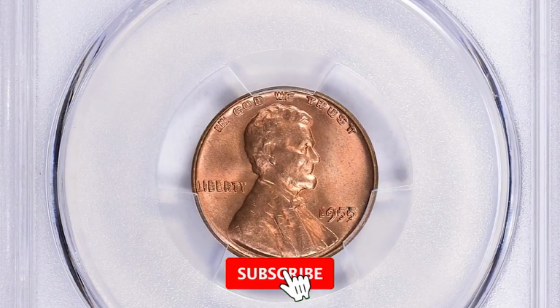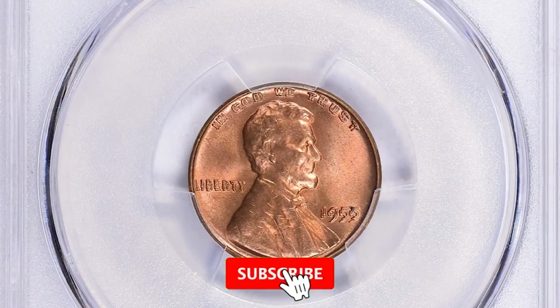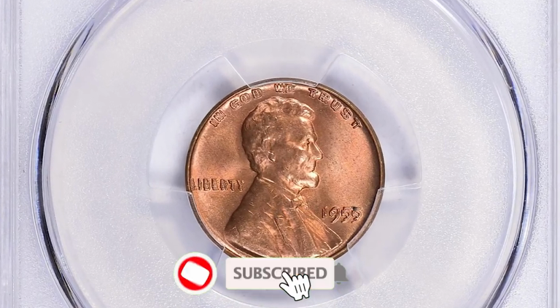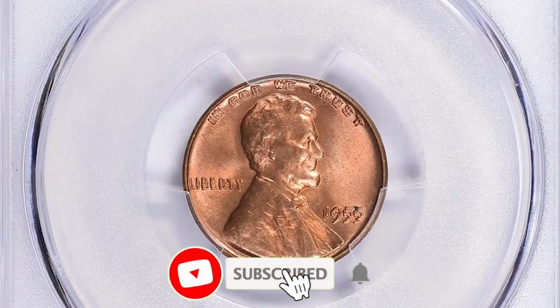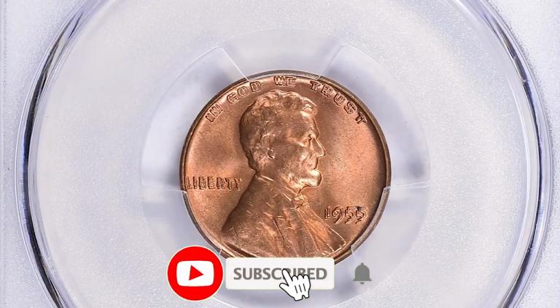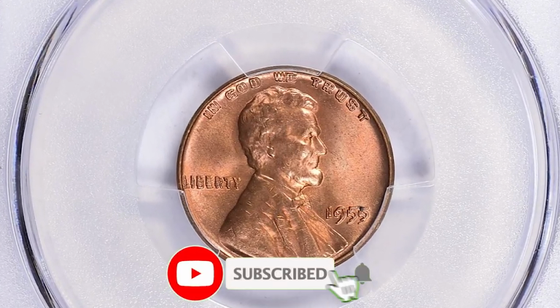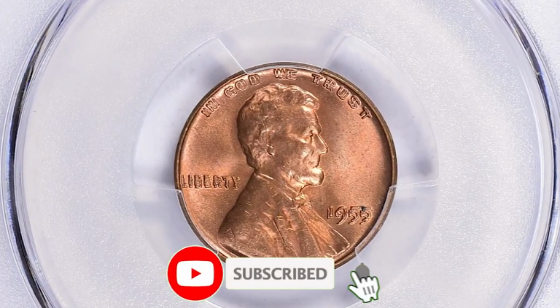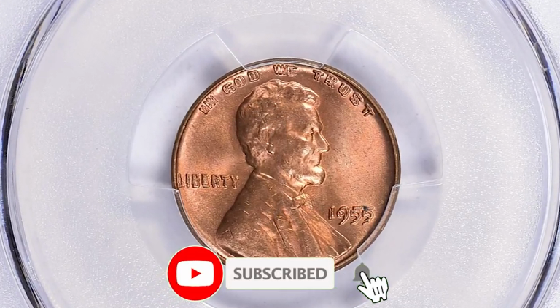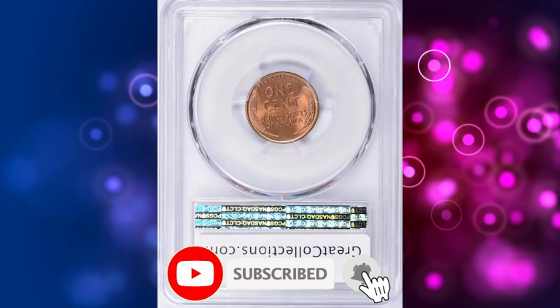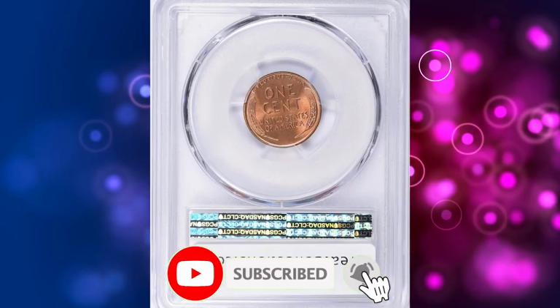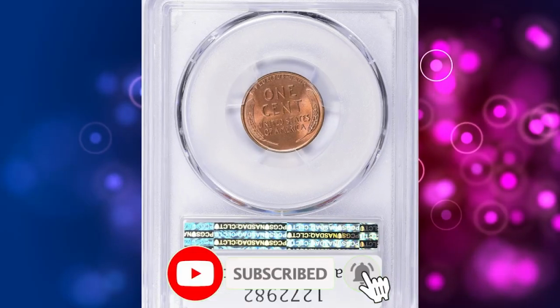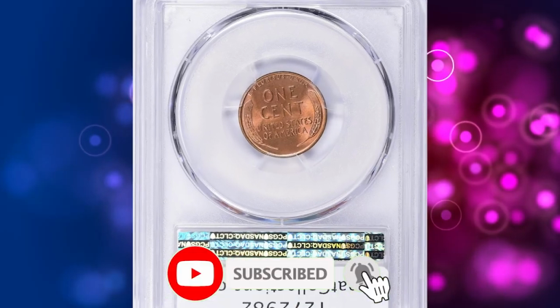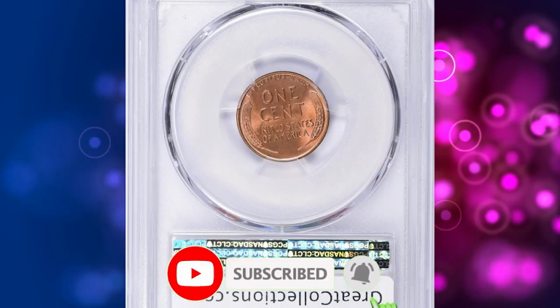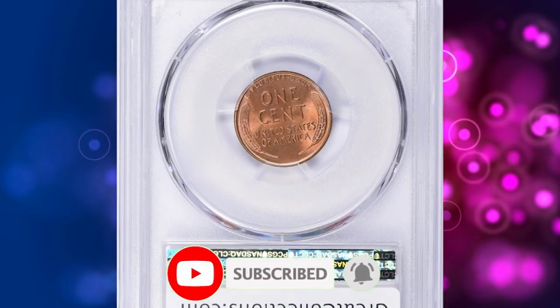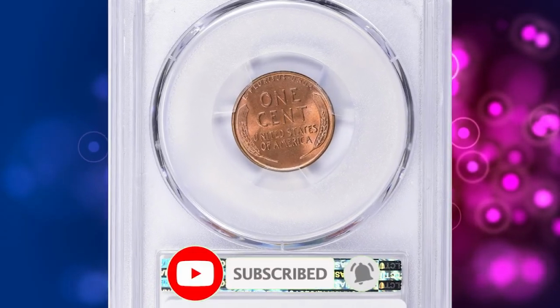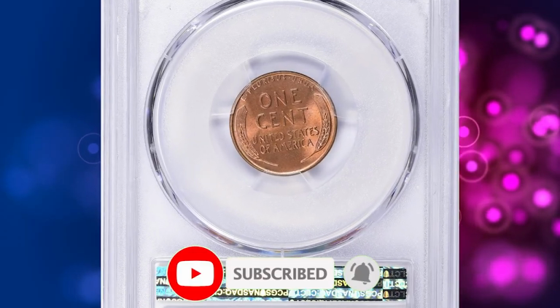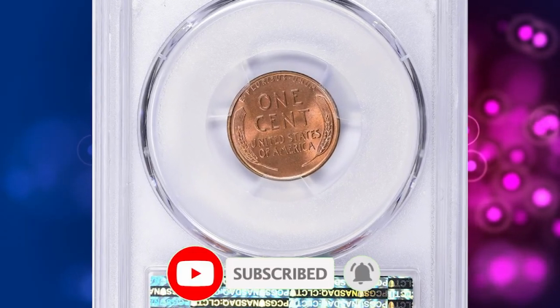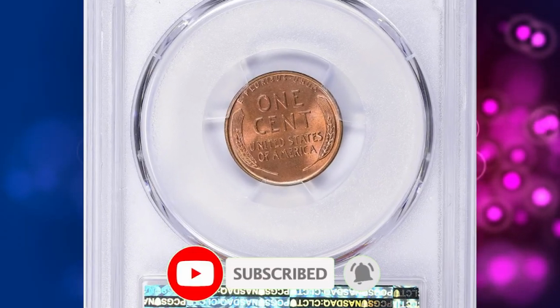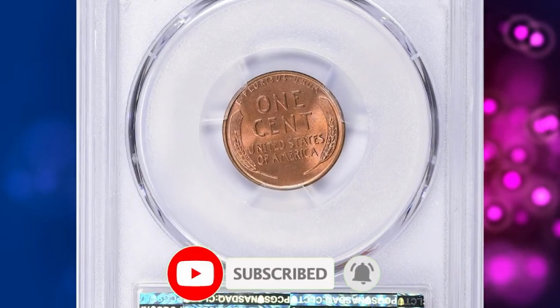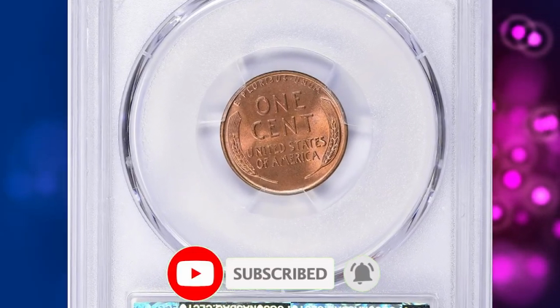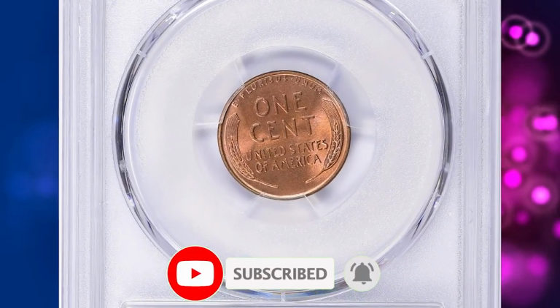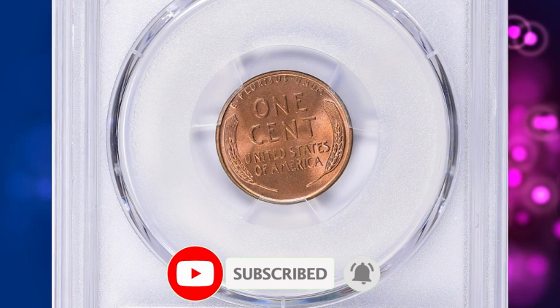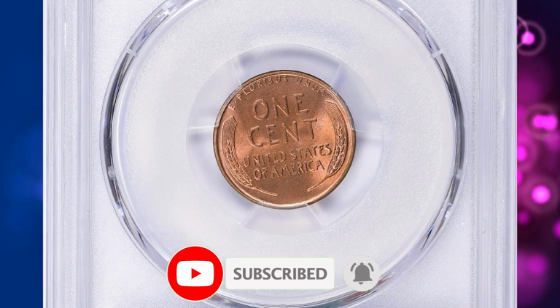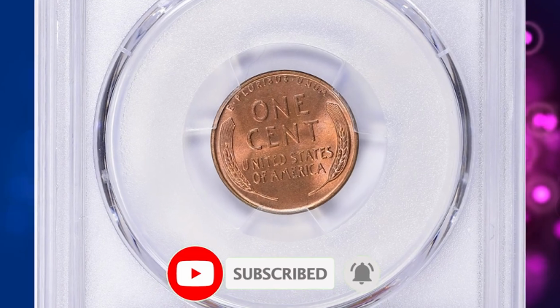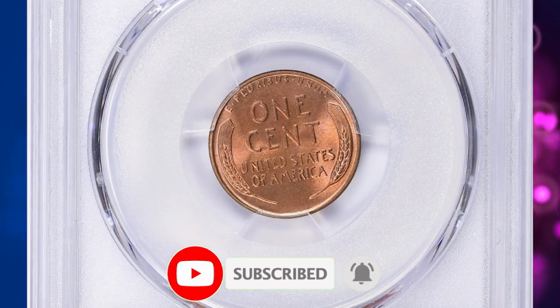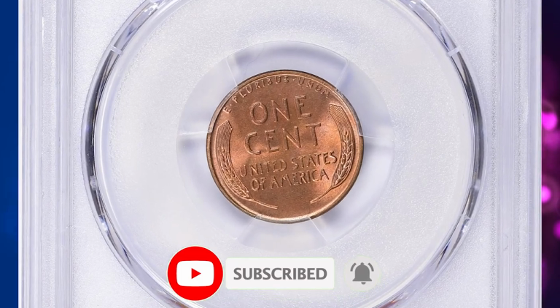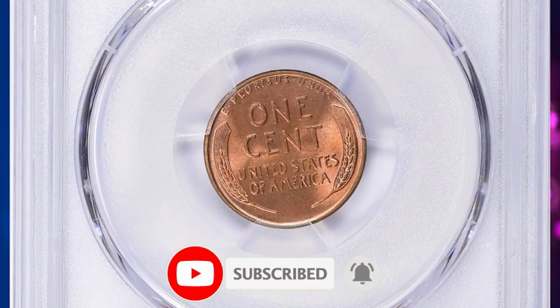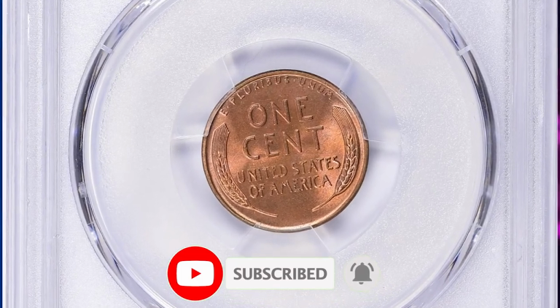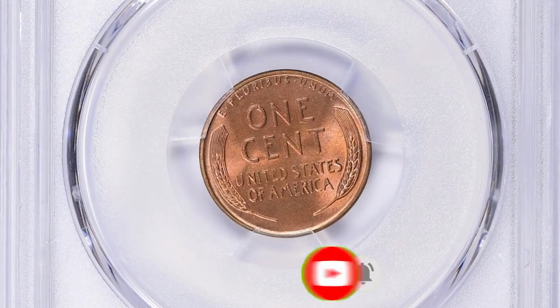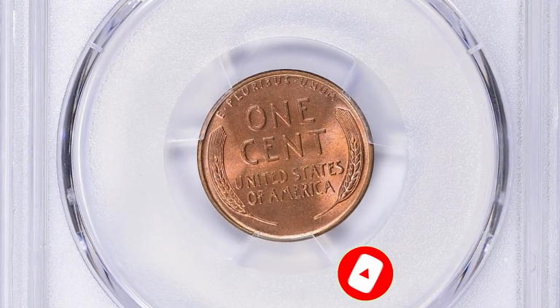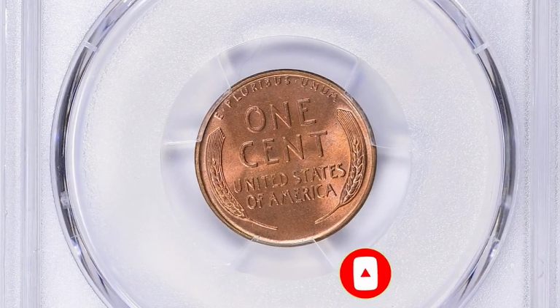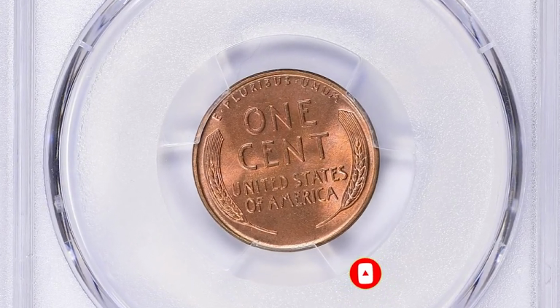Thanks for watching this video. Please consider subscribing to our channel for more captivating and daily updated coin-related content. Take care.